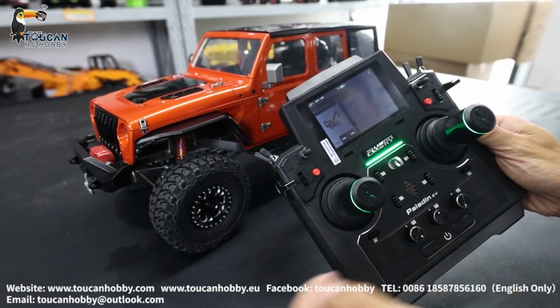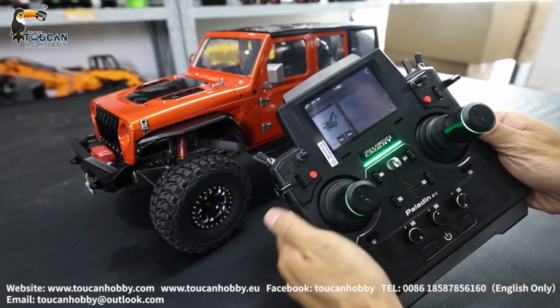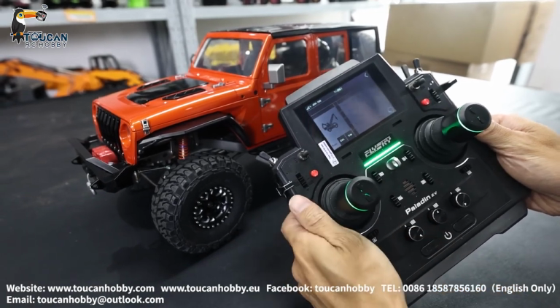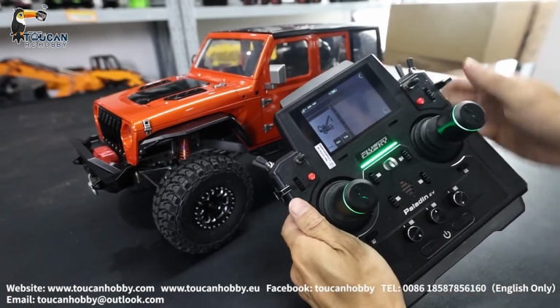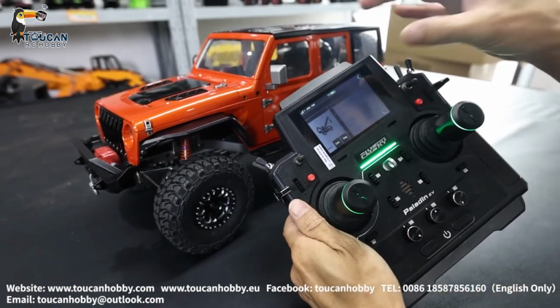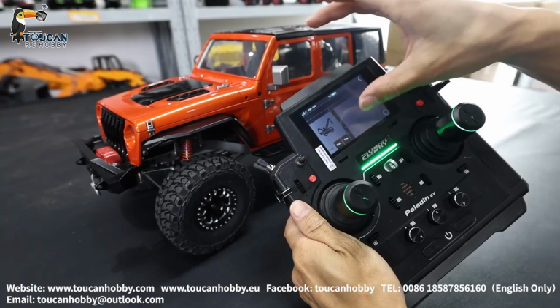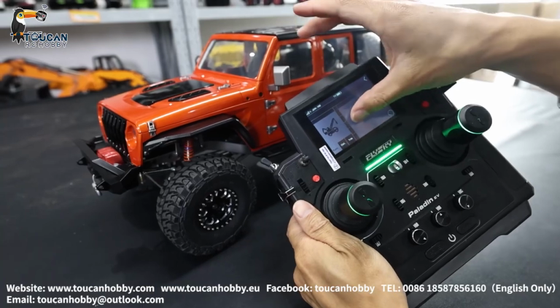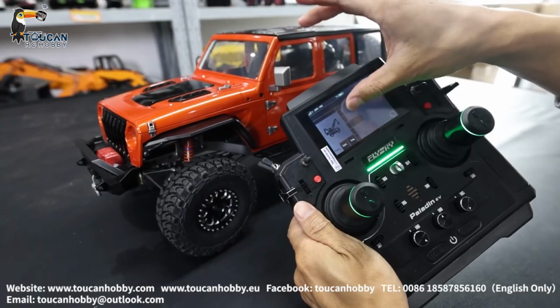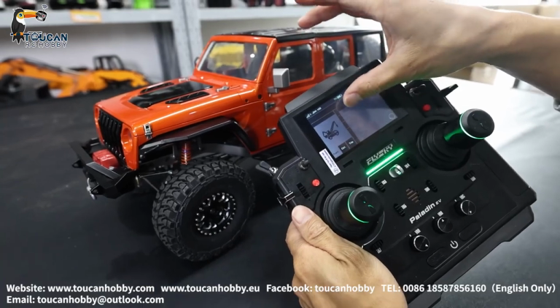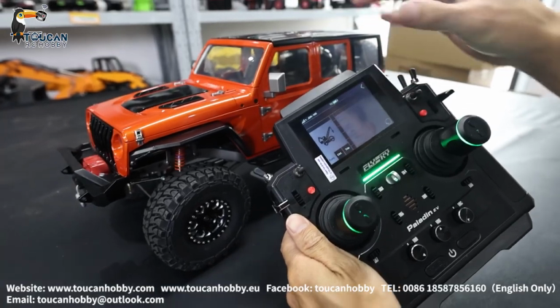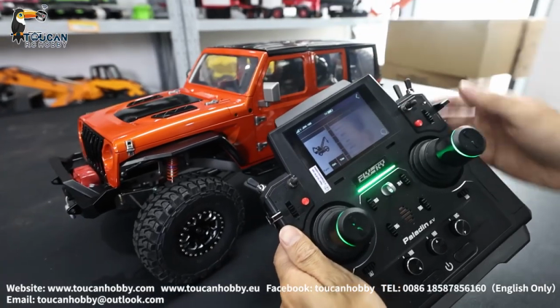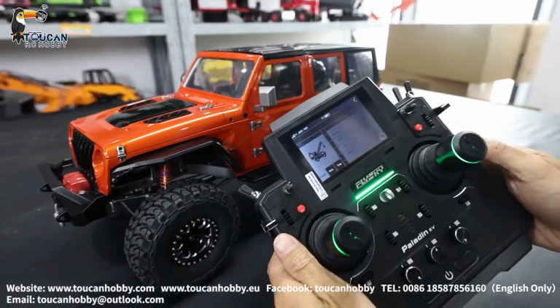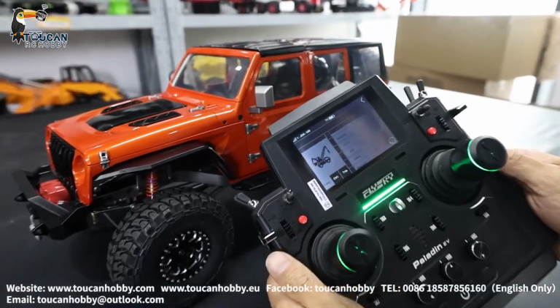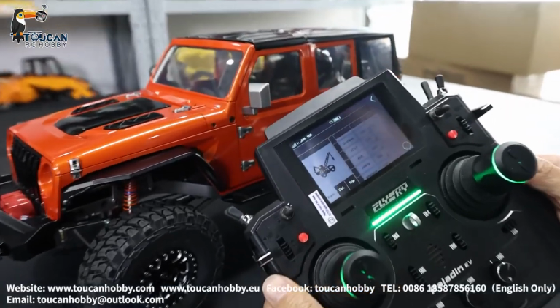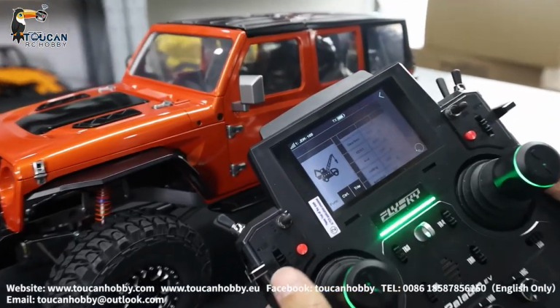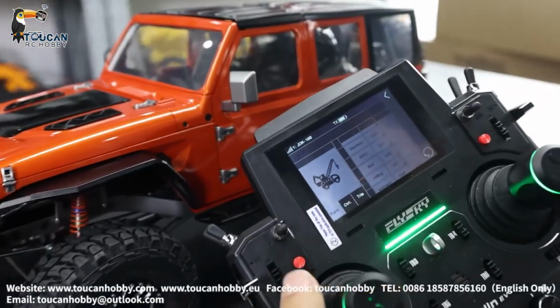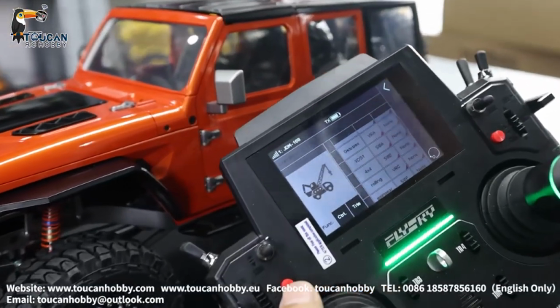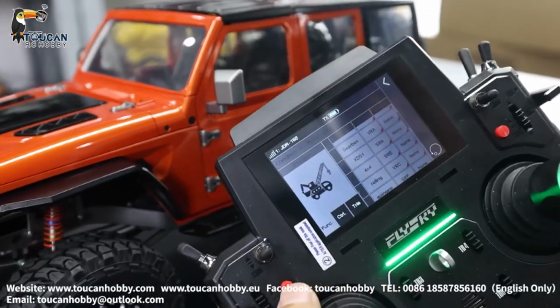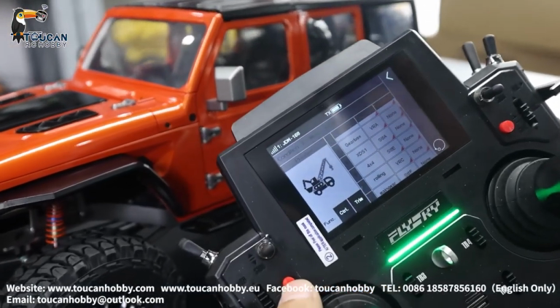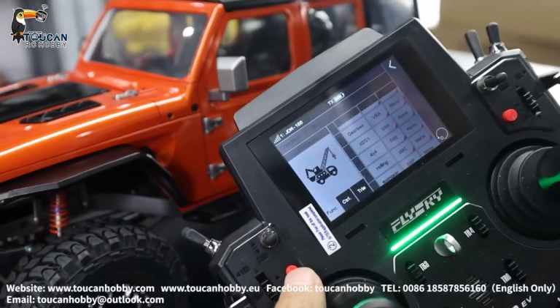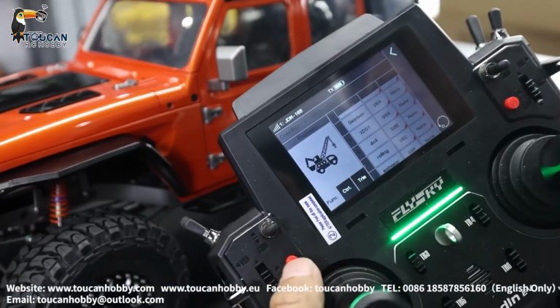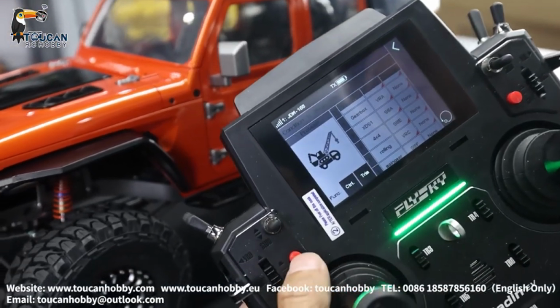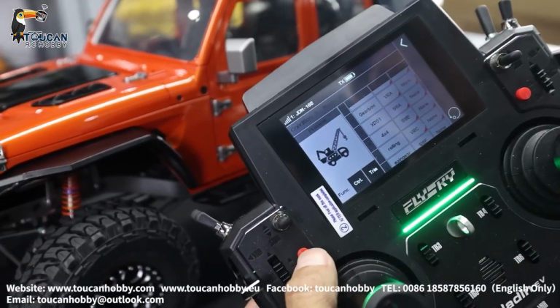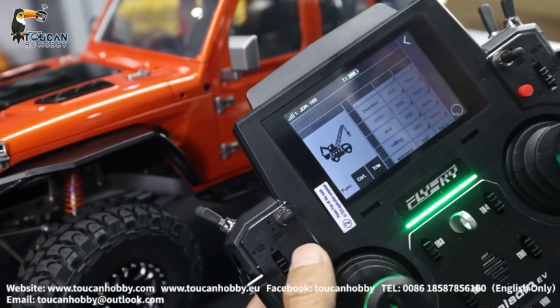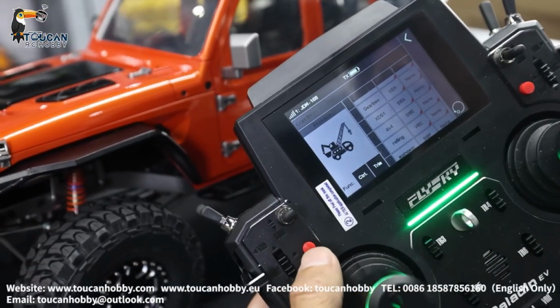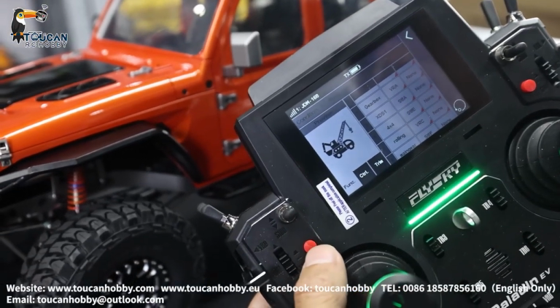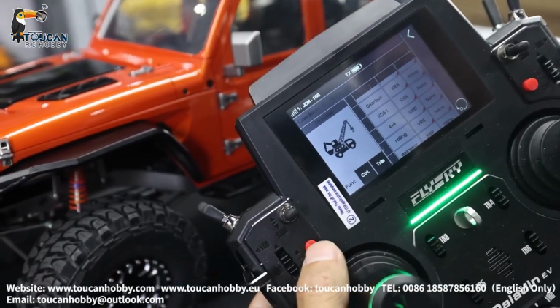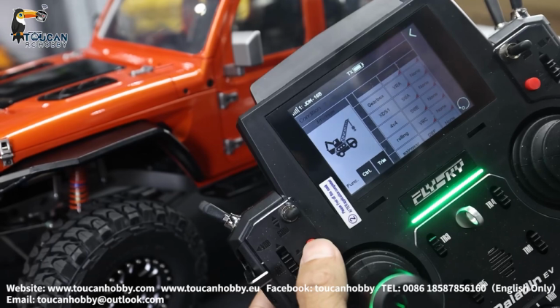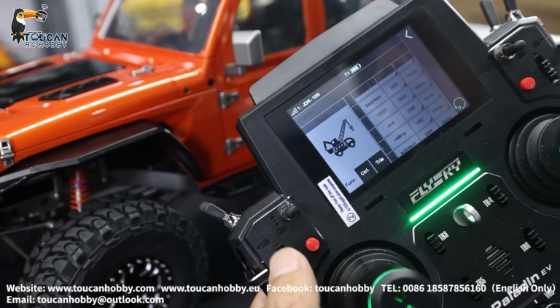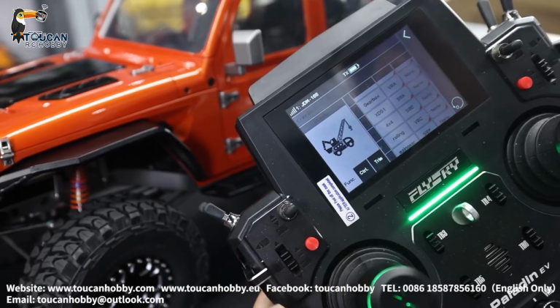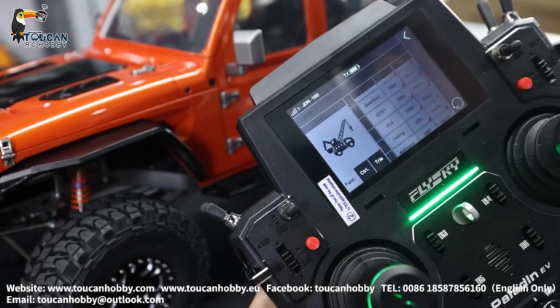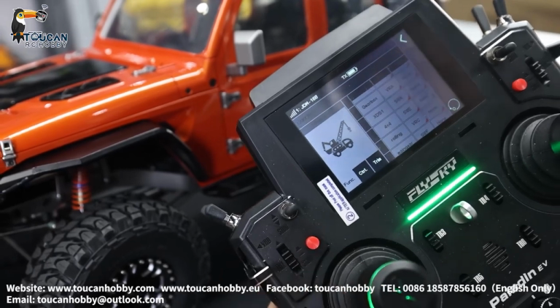Channel 5 — SWA, that's the differential lock. Lock. Unlock.